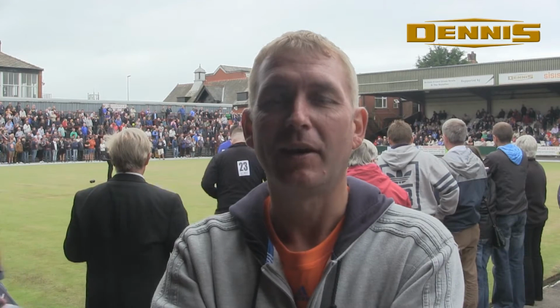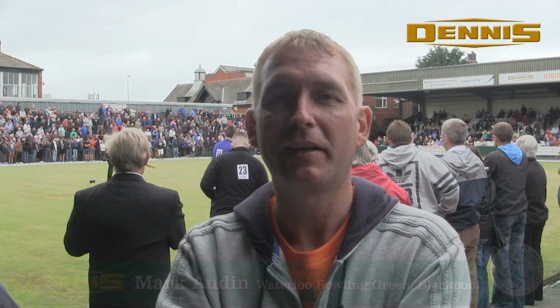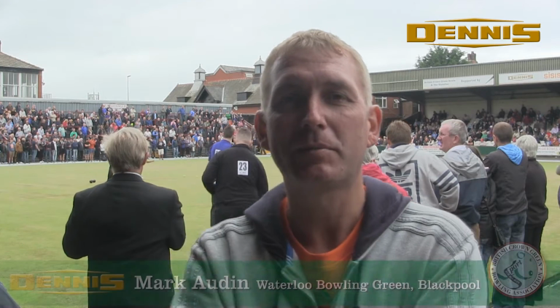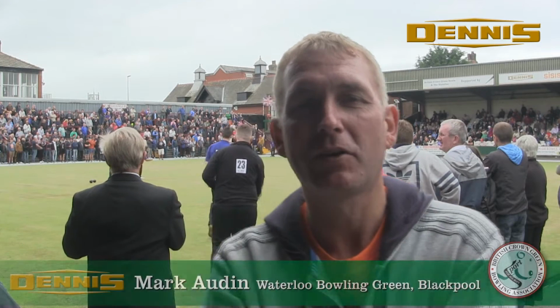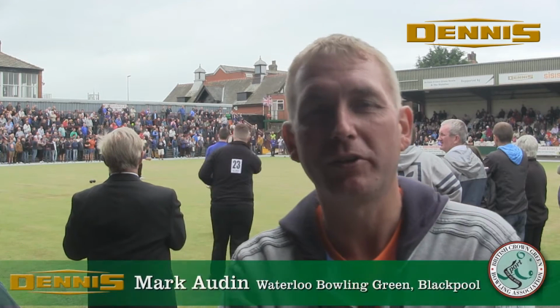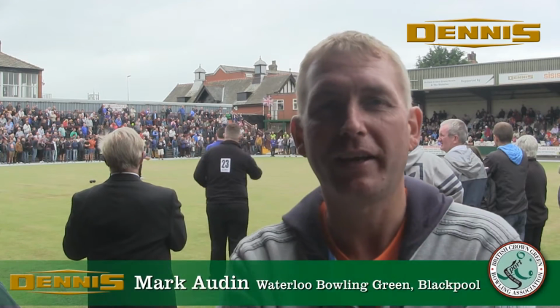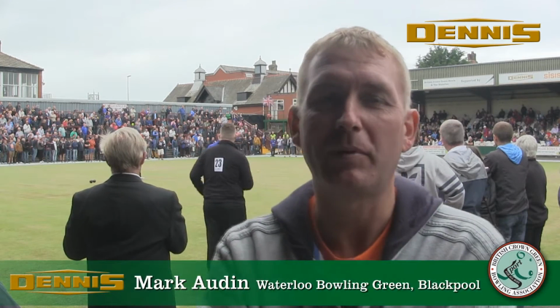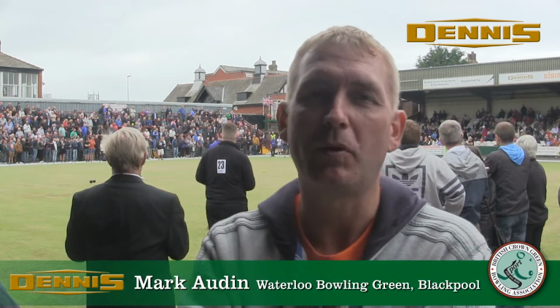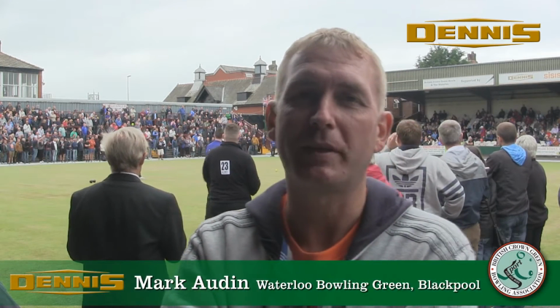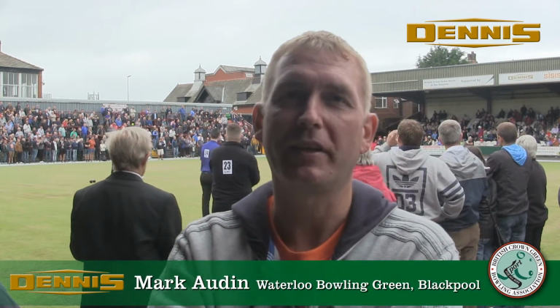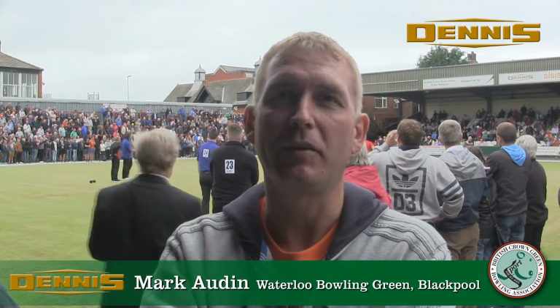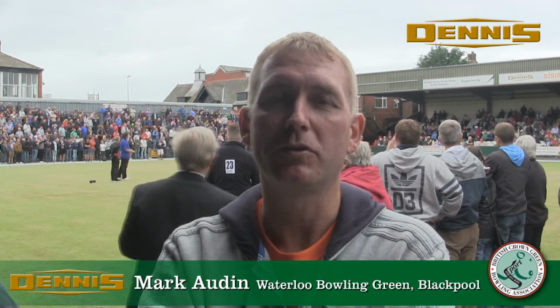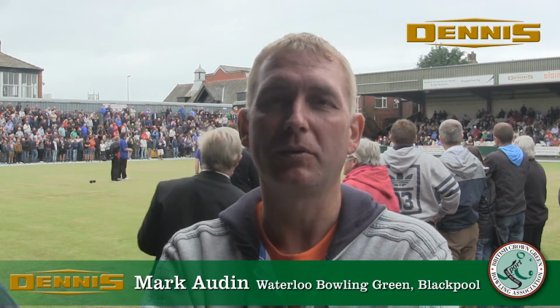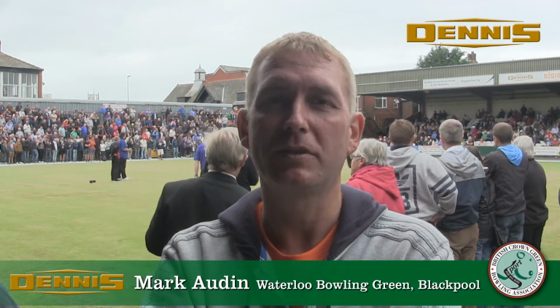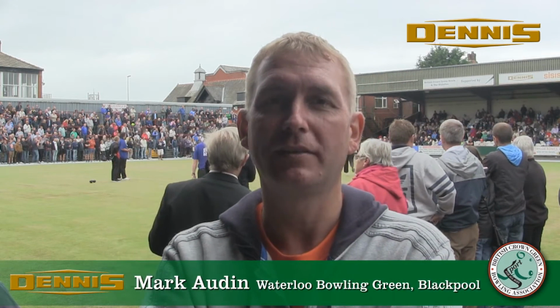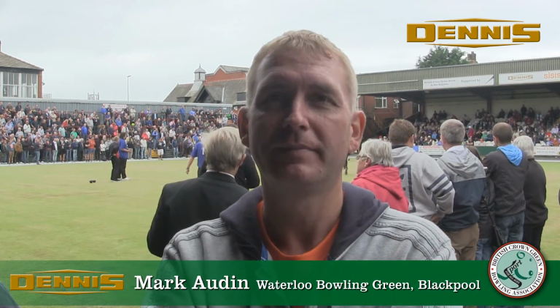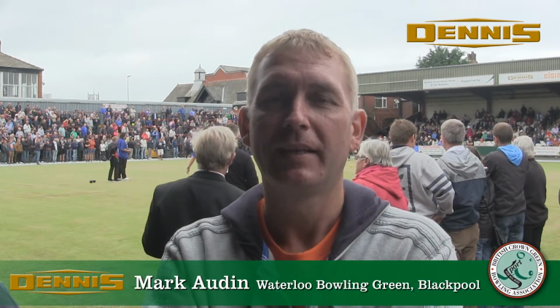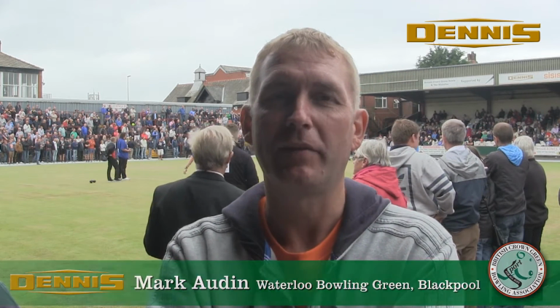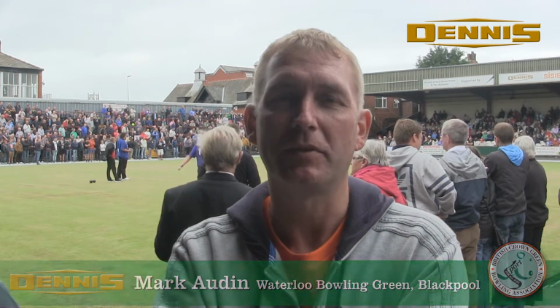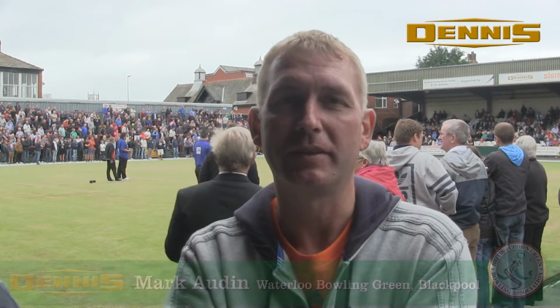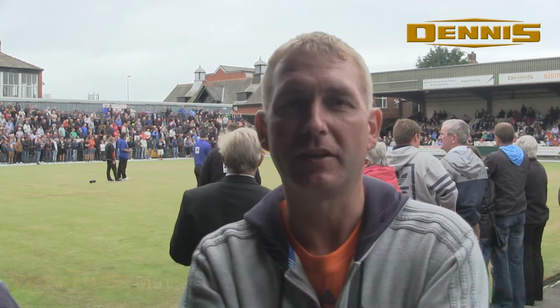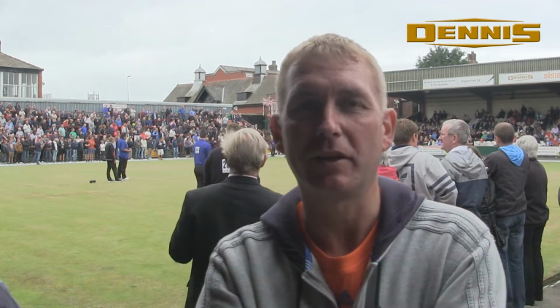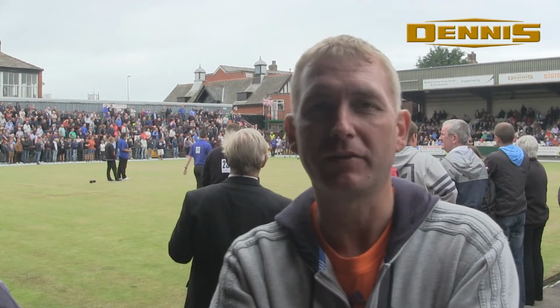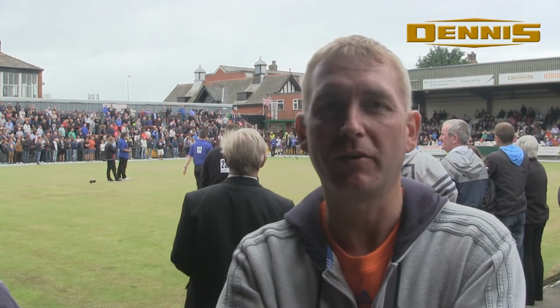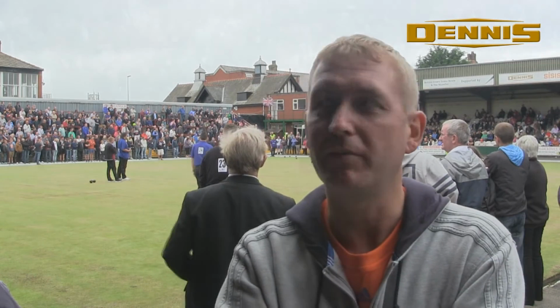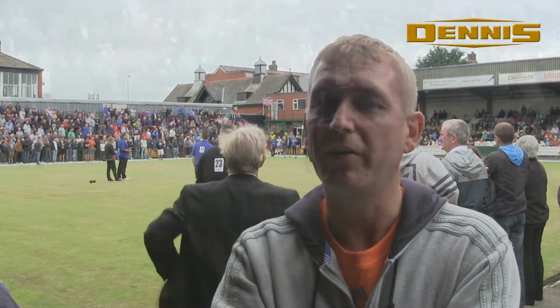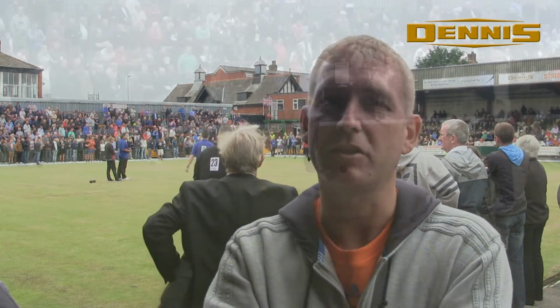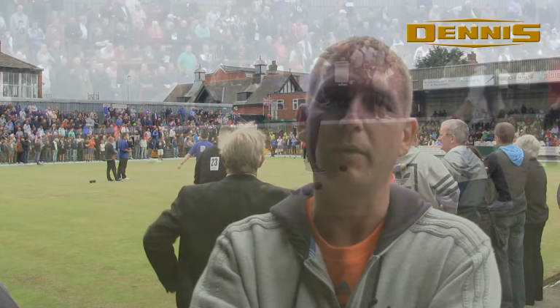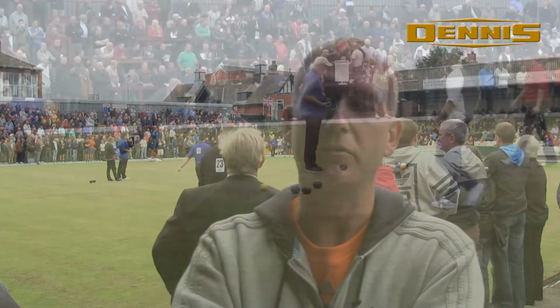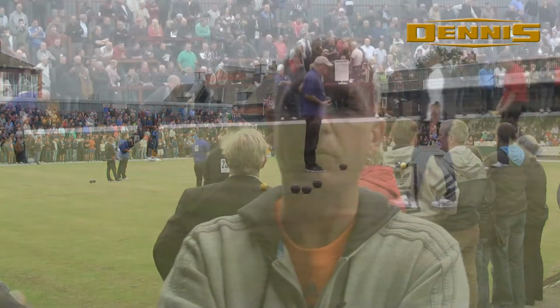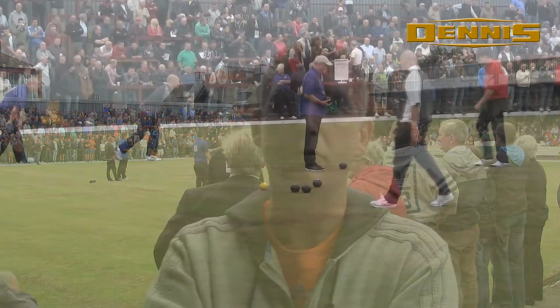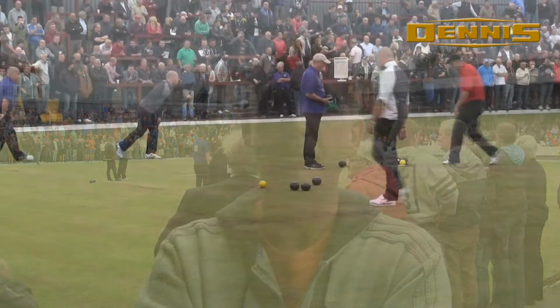My name is Mark Horden and I'm the Bowls Manager here at the Waterloo Hotel. My responsibilities are looking after the green and various surroundings around the Waterloo.